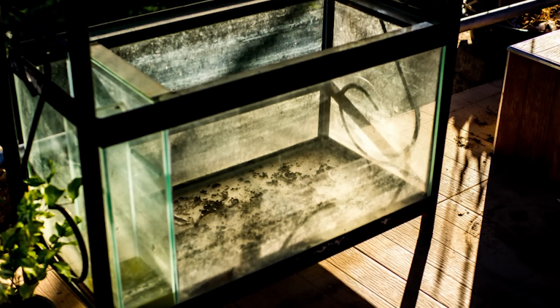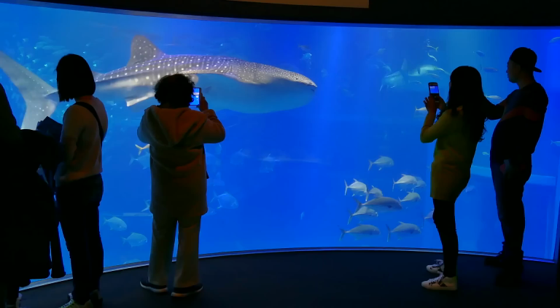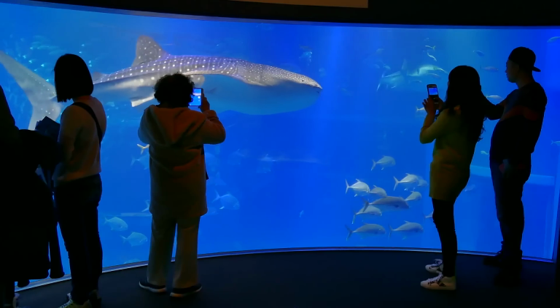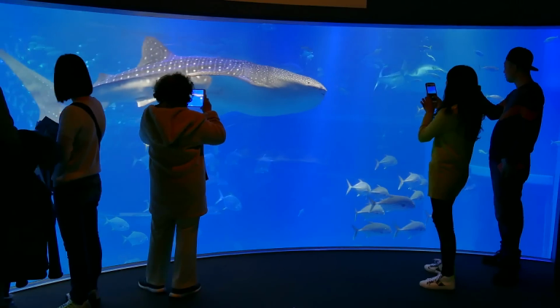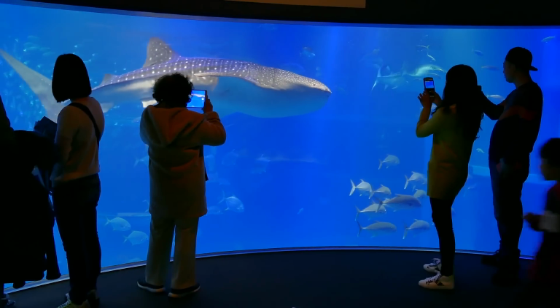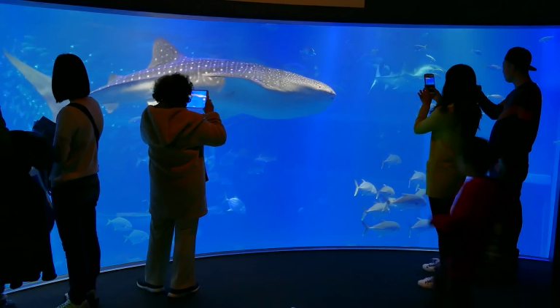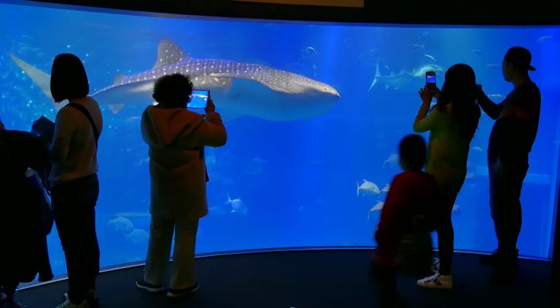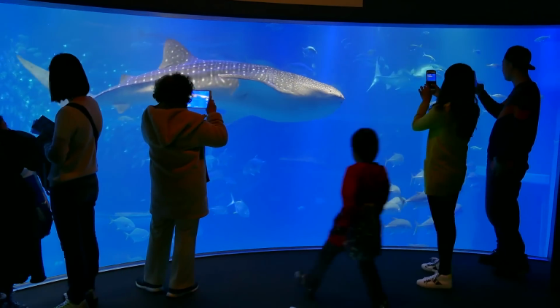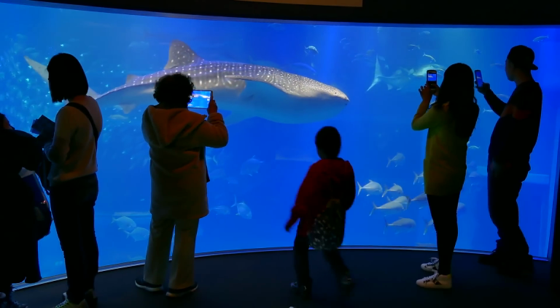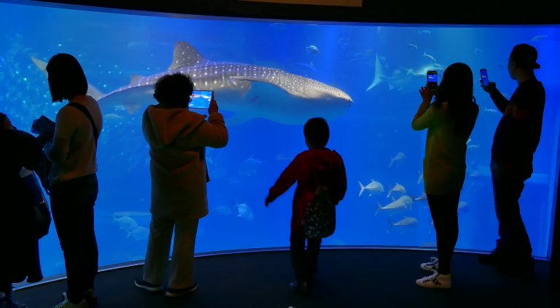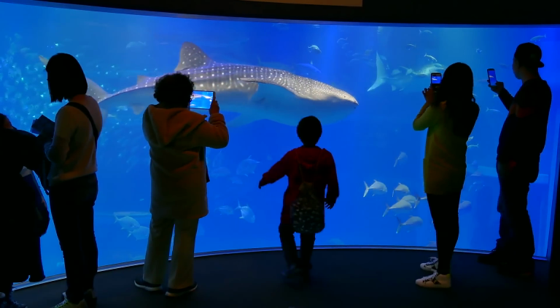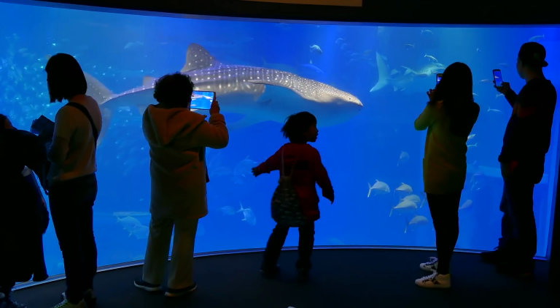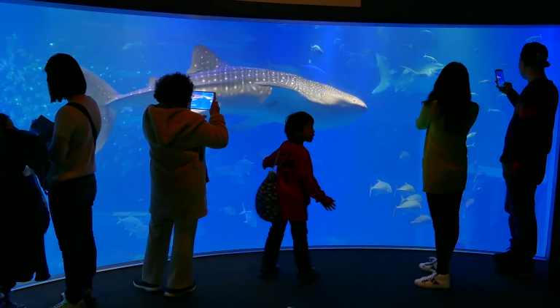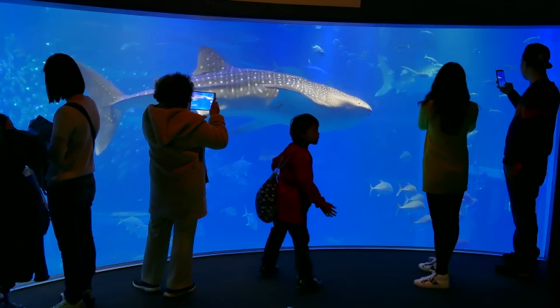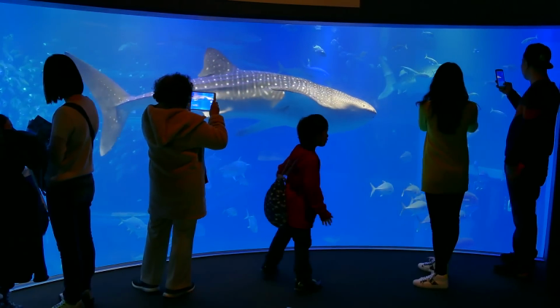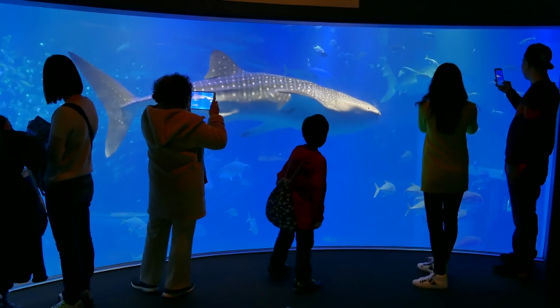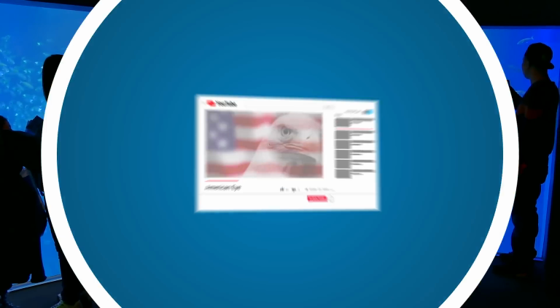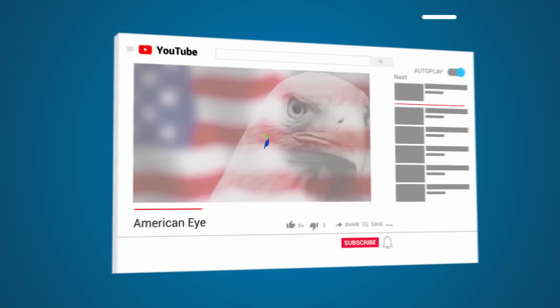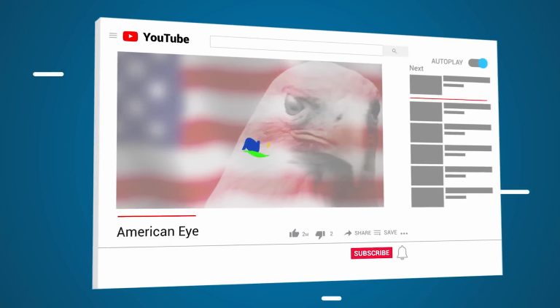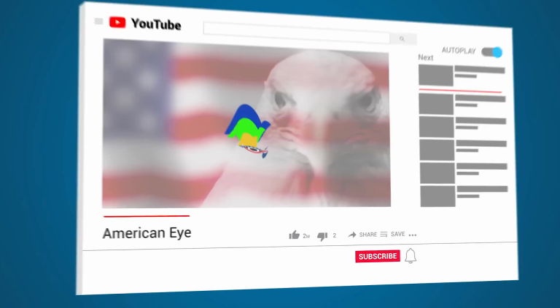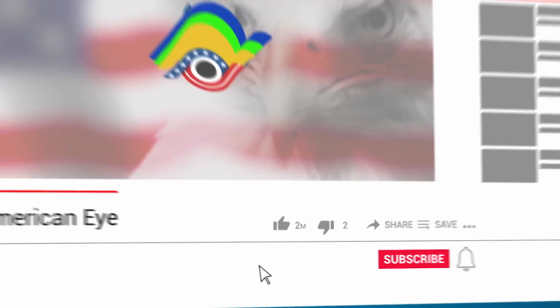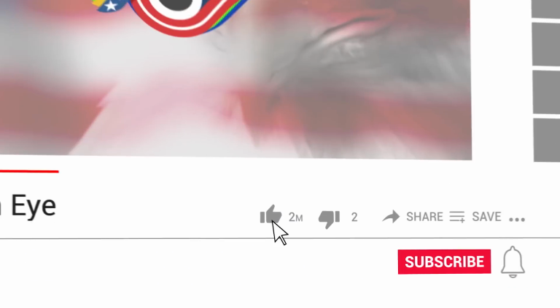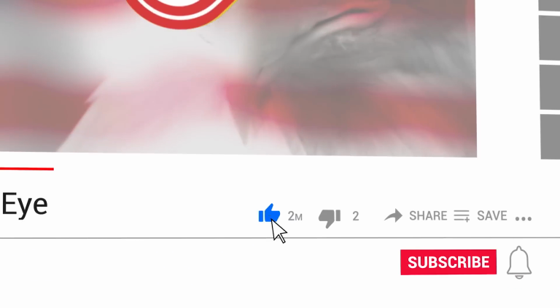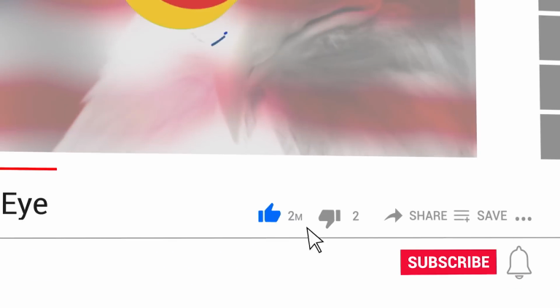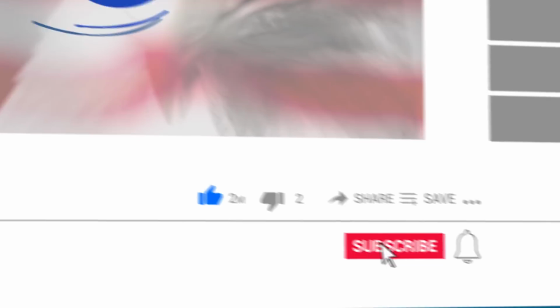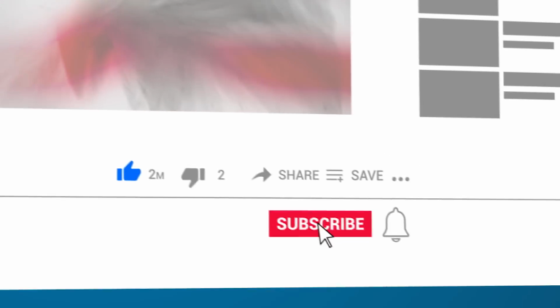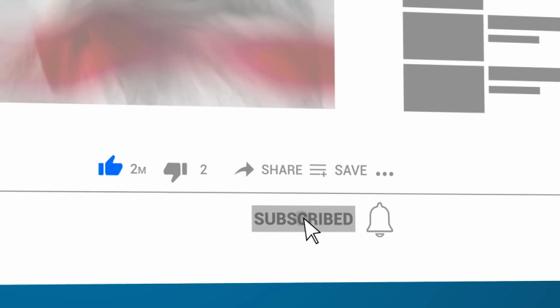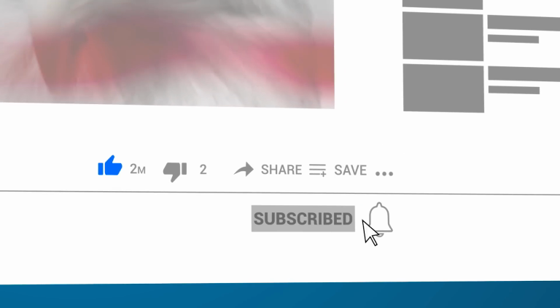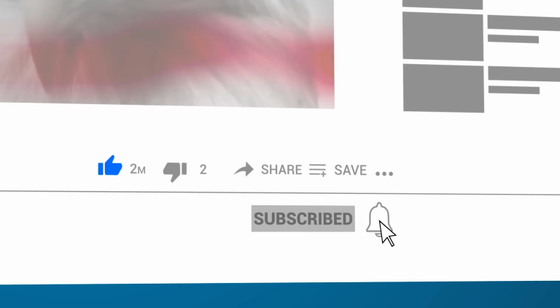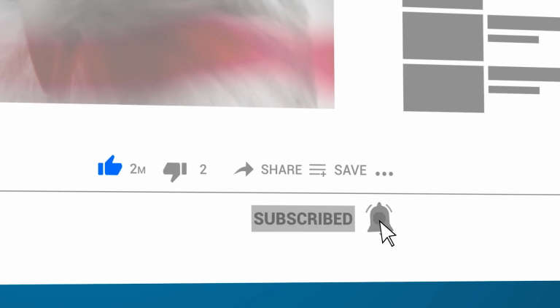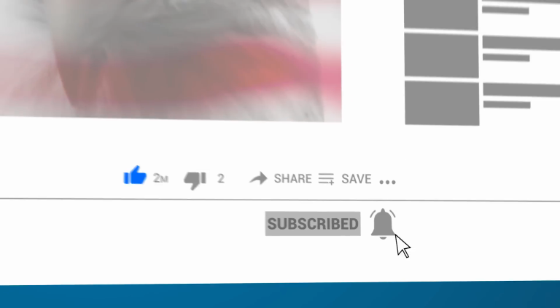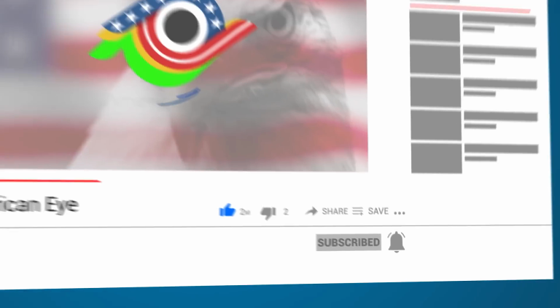Why do you think they were left here and not taken with the rest of the exhibits? Let us know in the comments below and hit subscribe while you're at it!